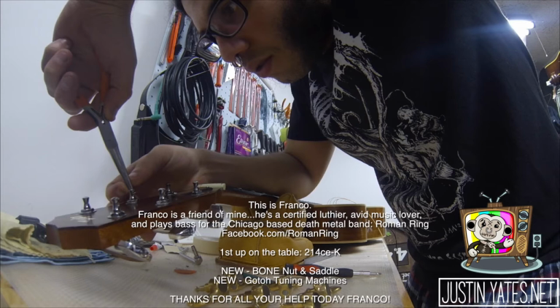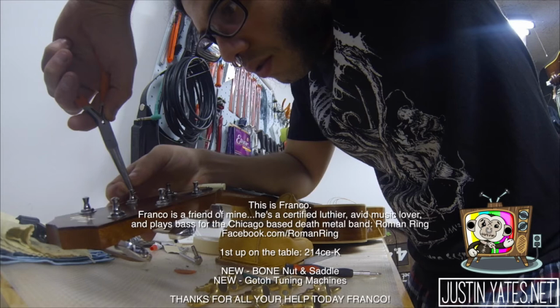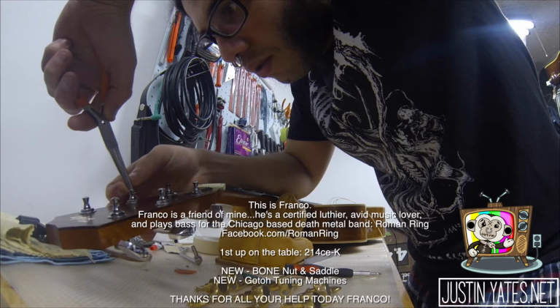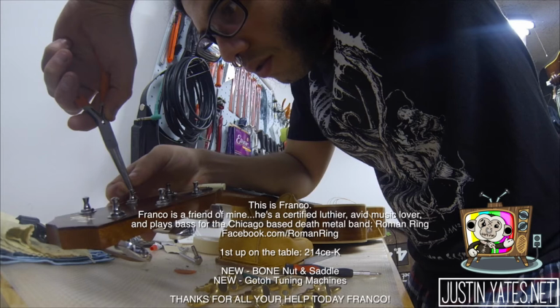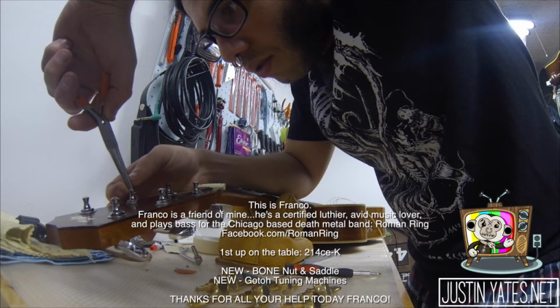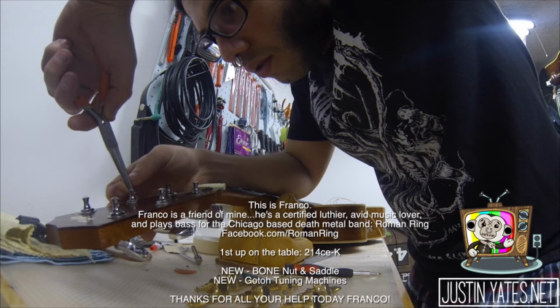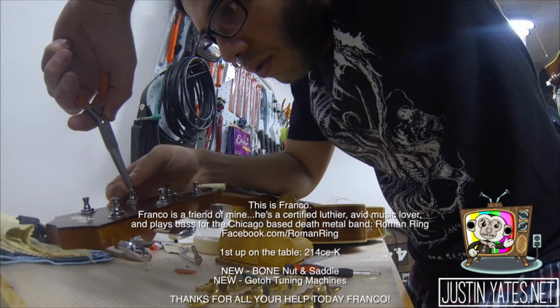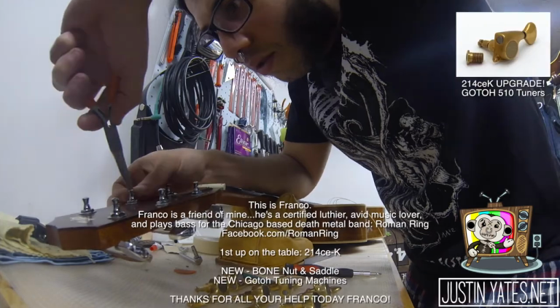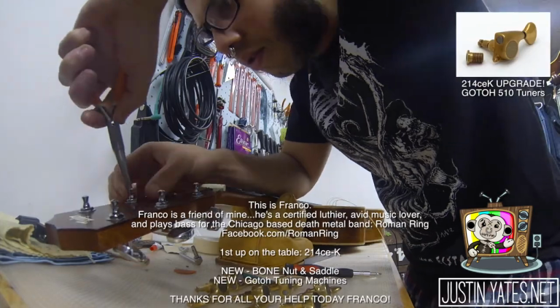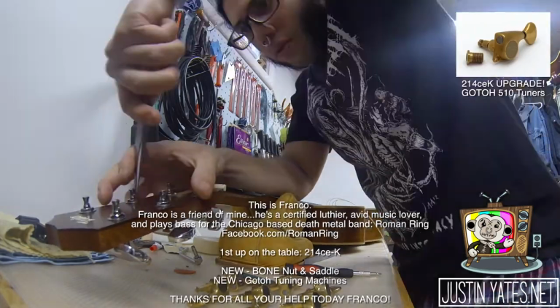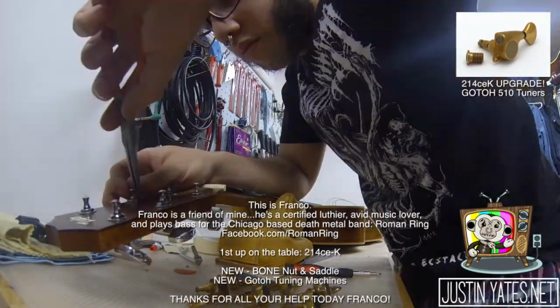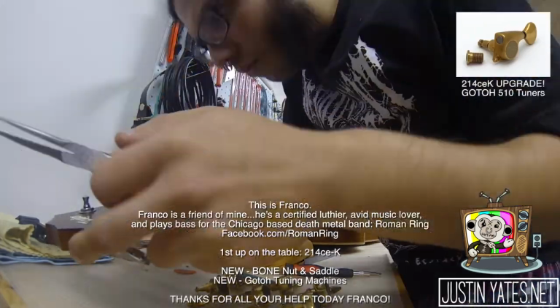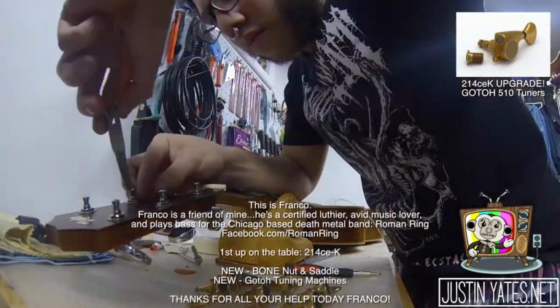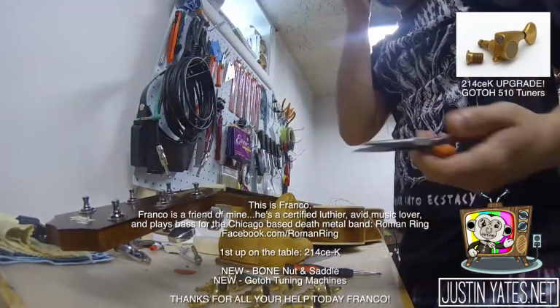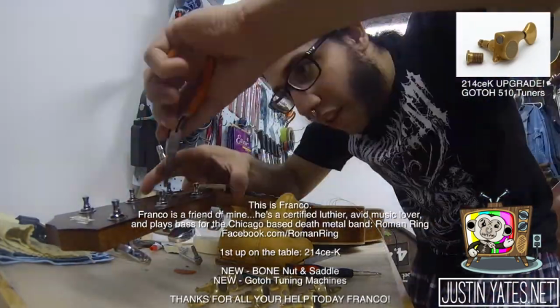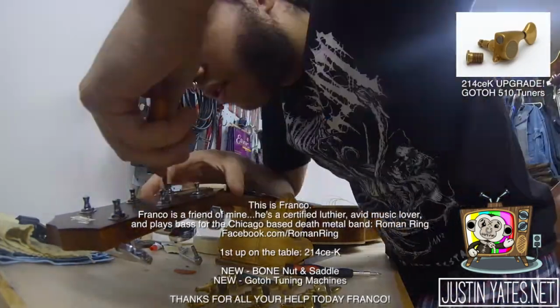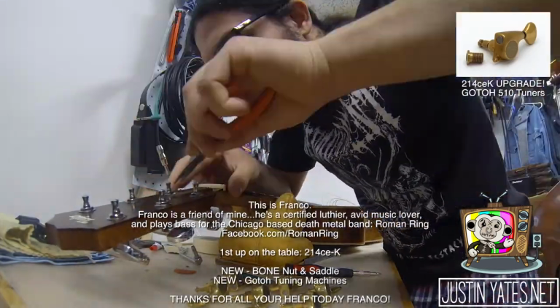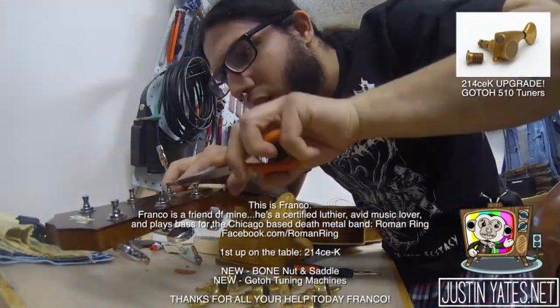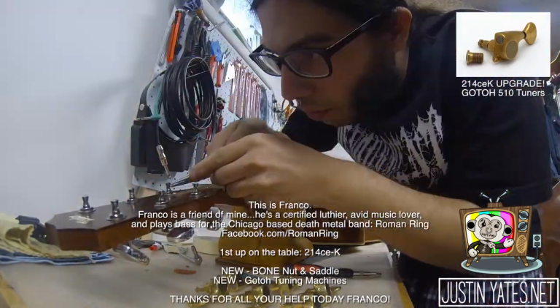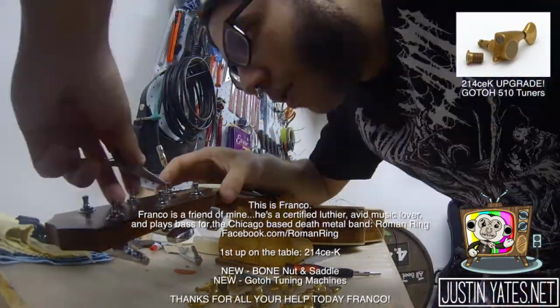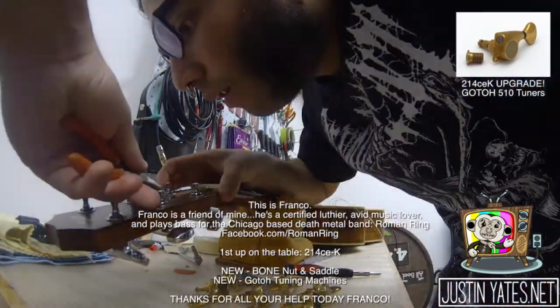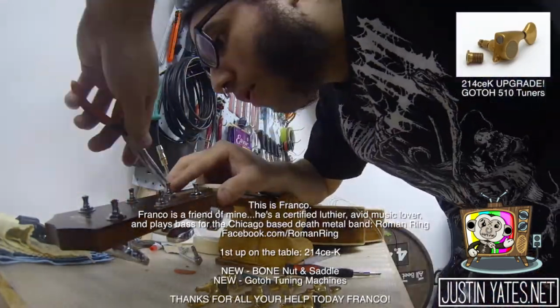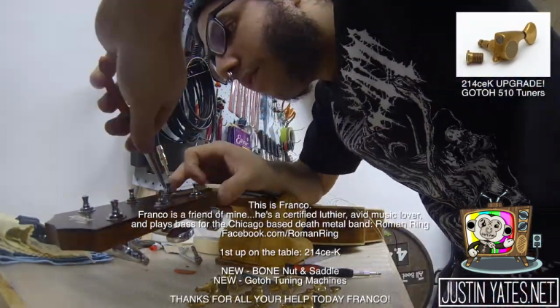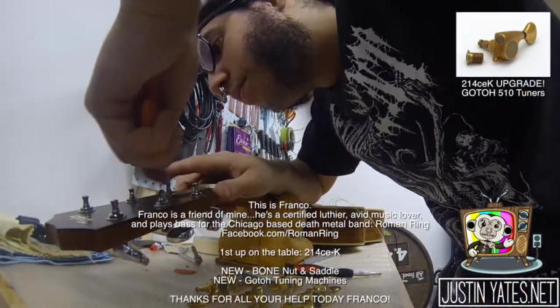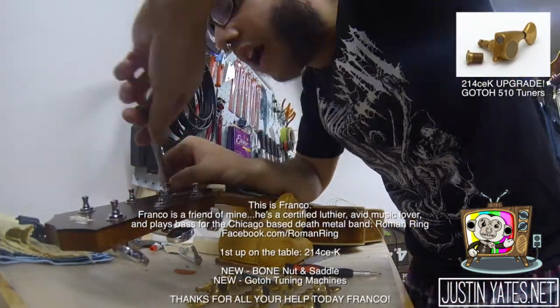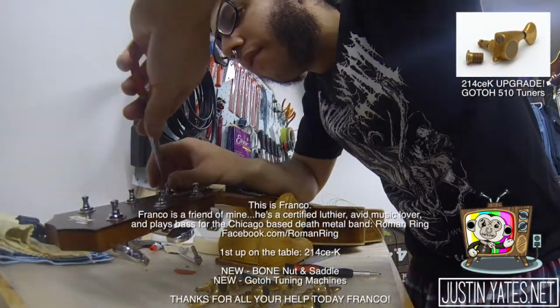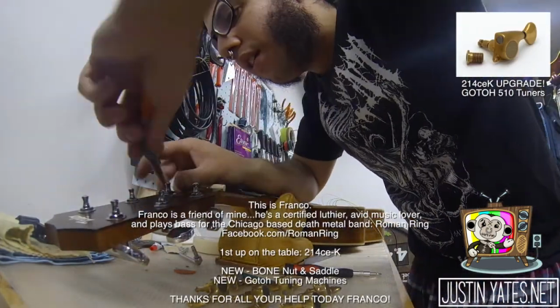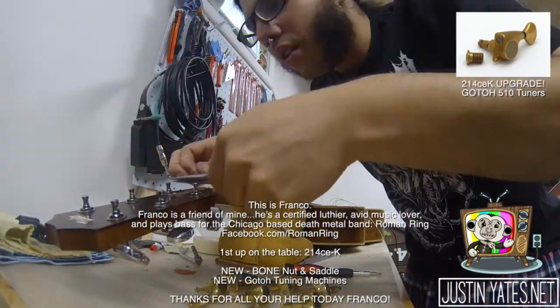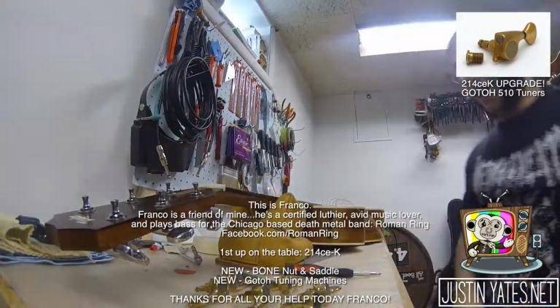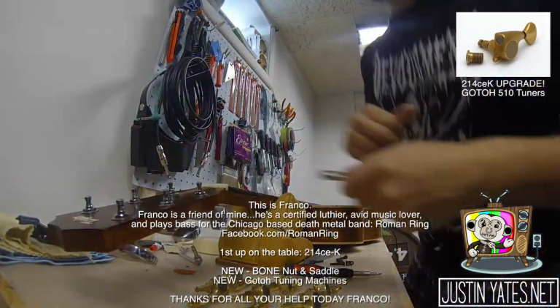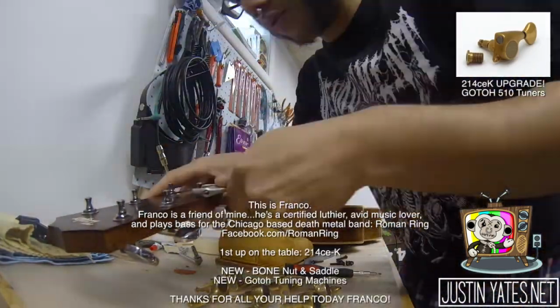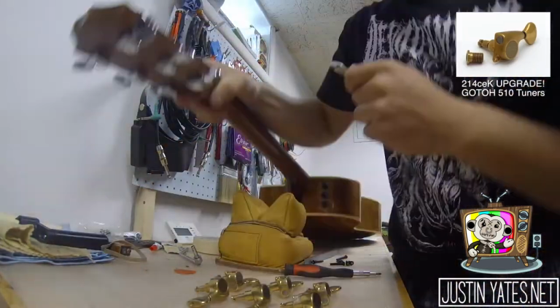First up on the table is the 214. We're going to be doing a new bone nut and saddle, as well as the new Gotoh tuners.